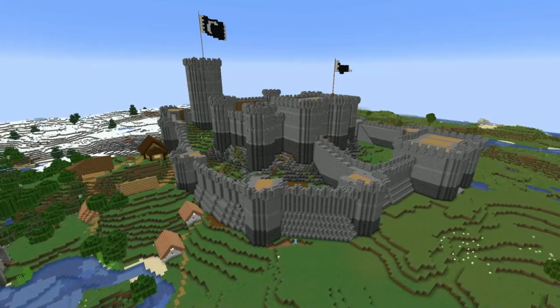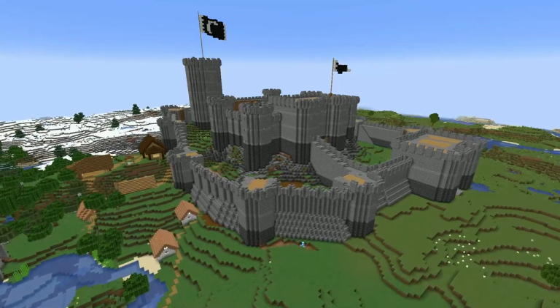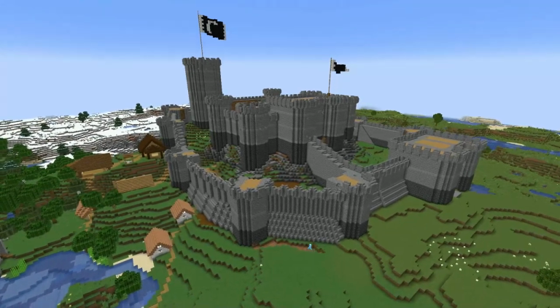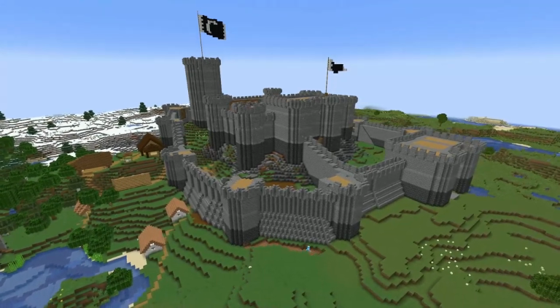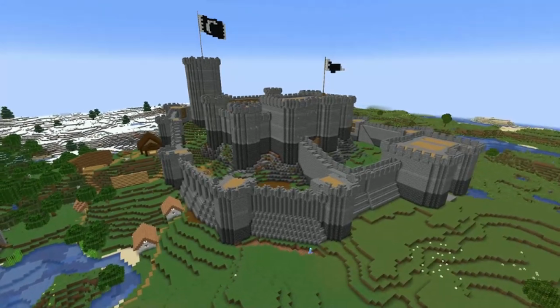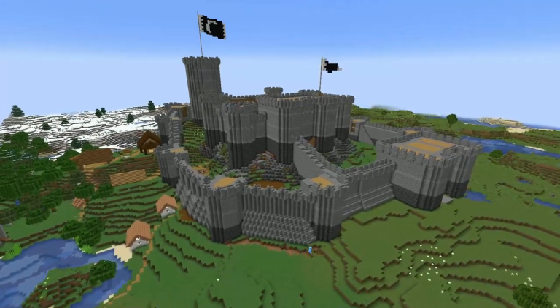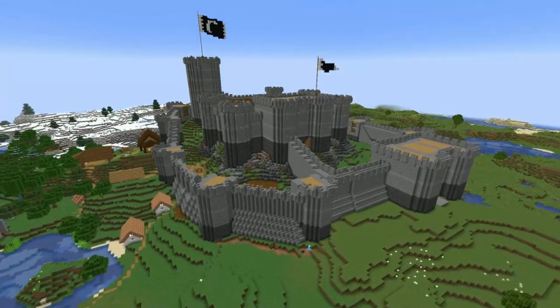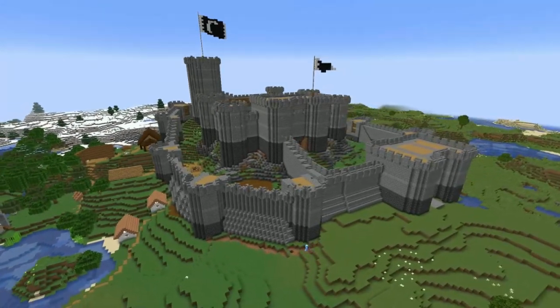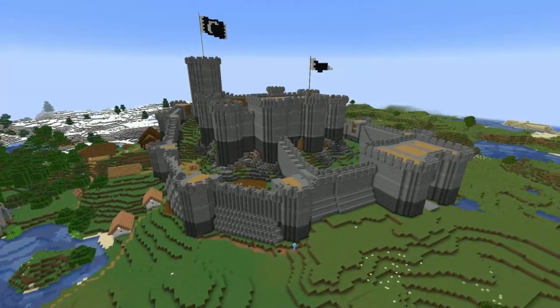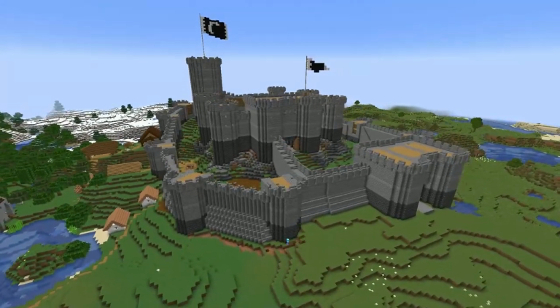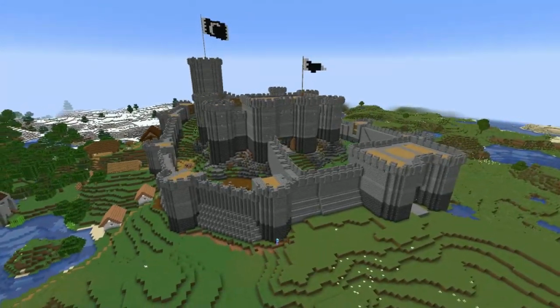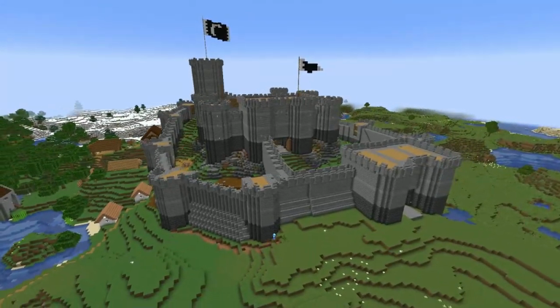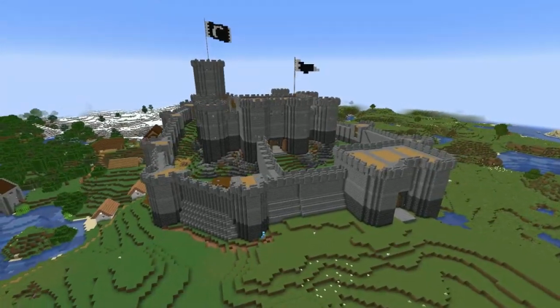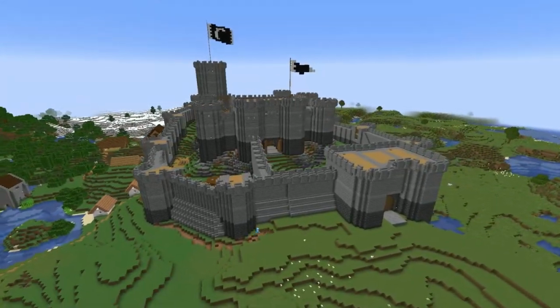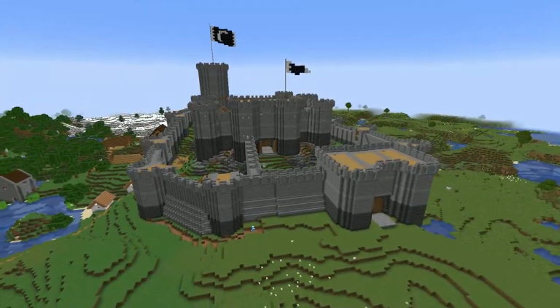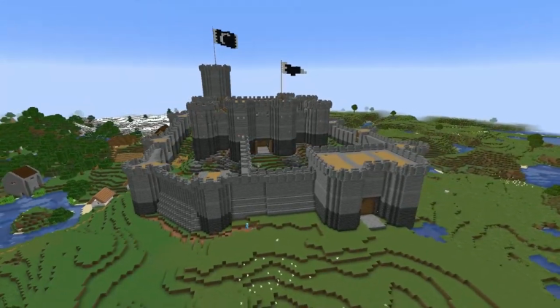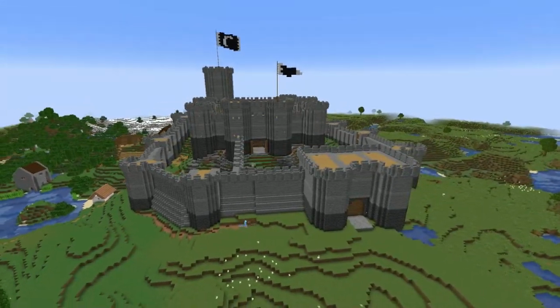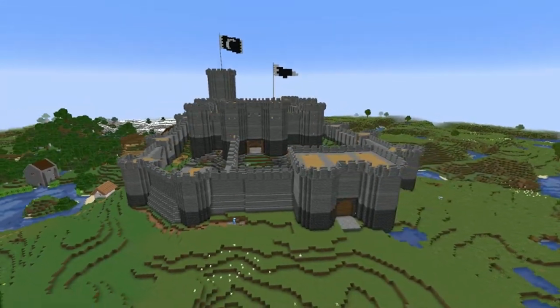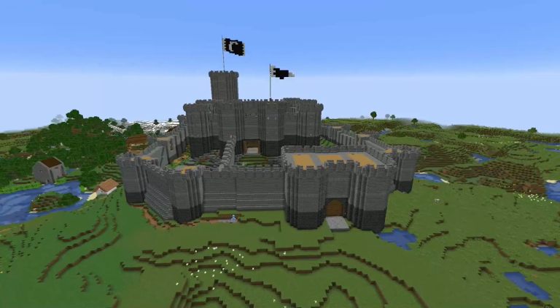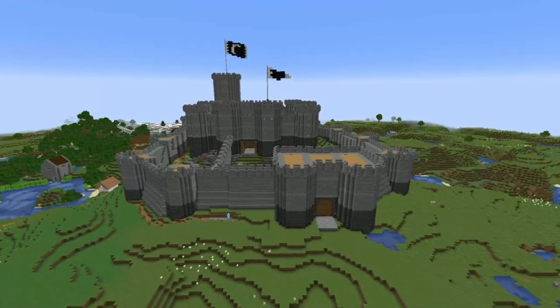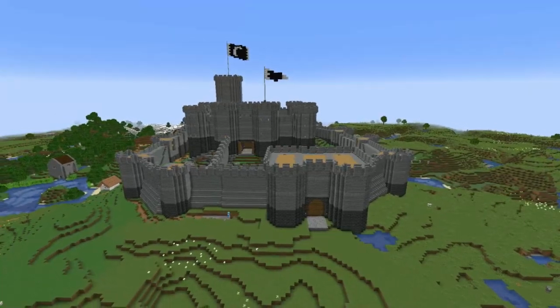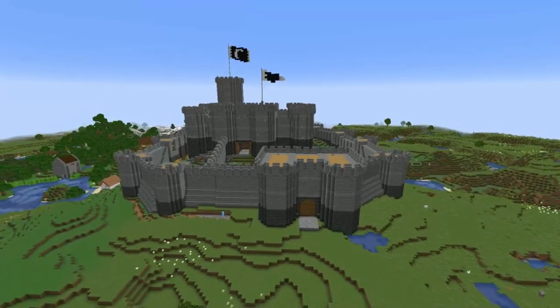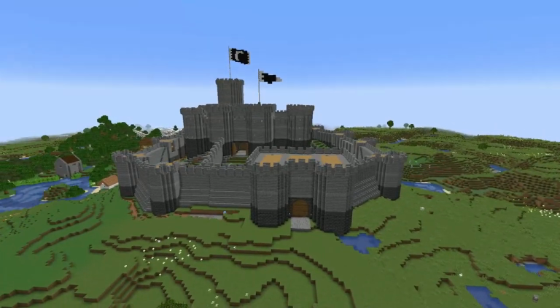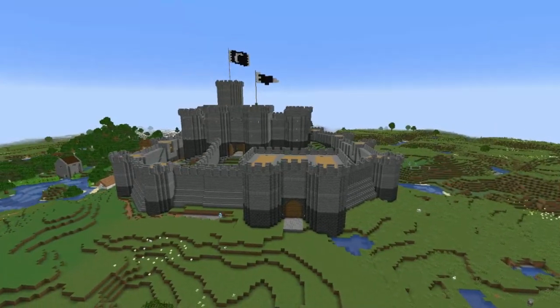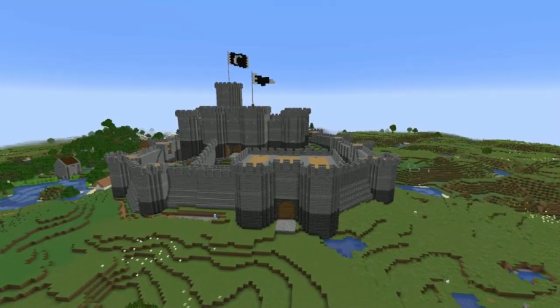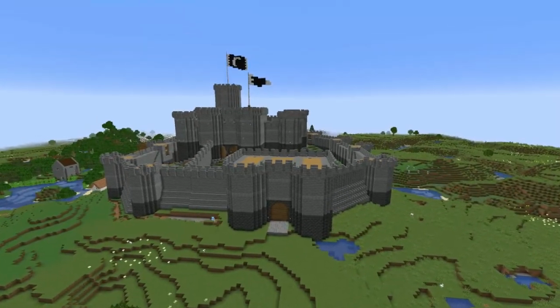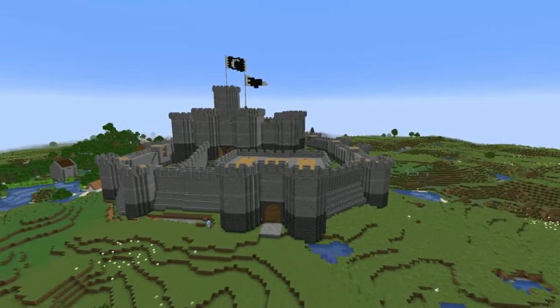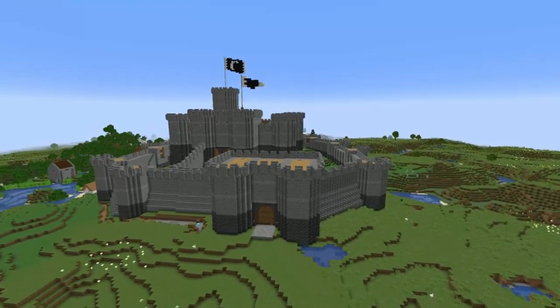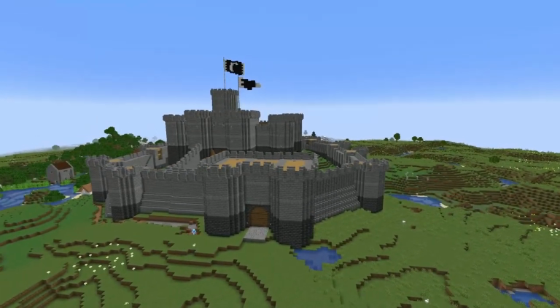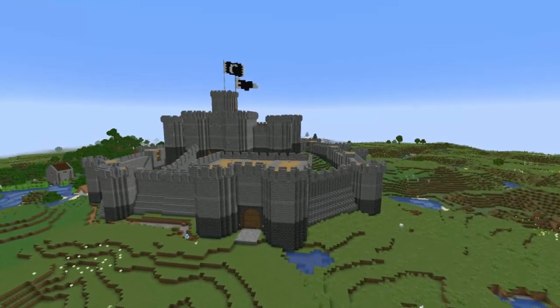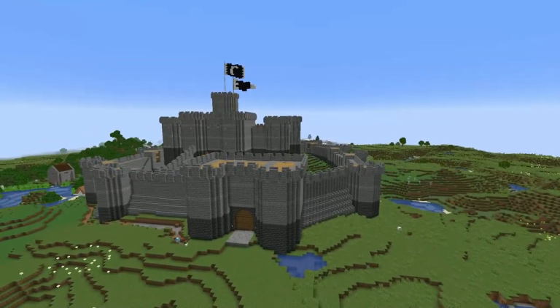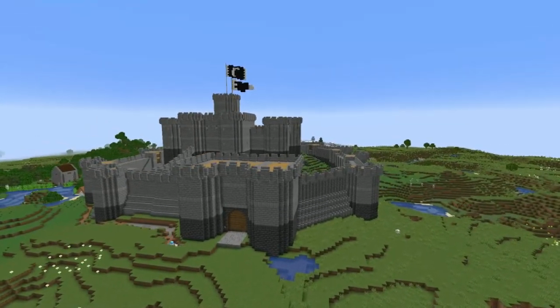The castle is very nearly finished. There are only a couple of things left to do, unfortunately they aren't necessarily small things.